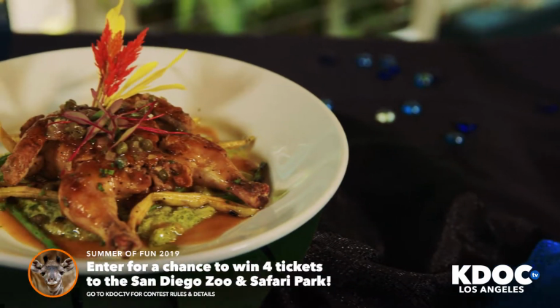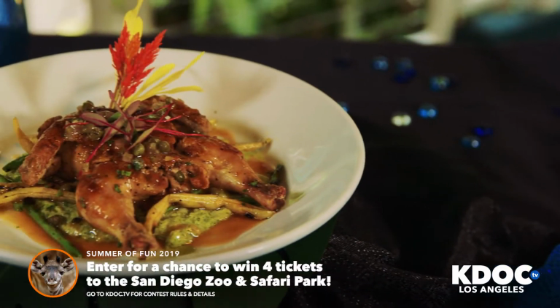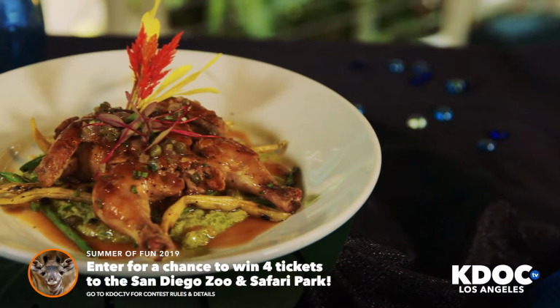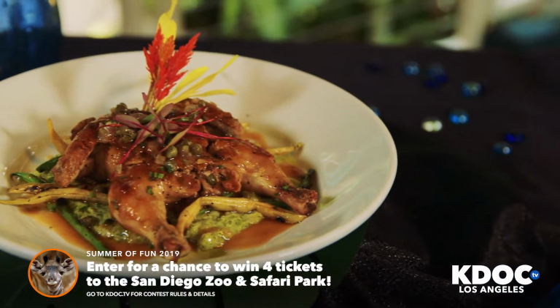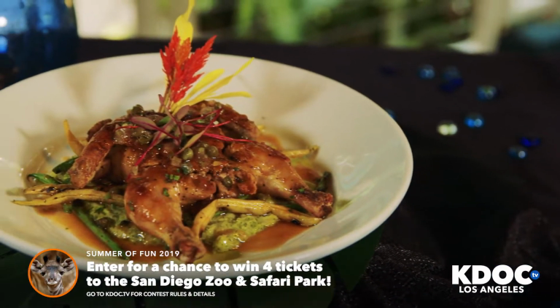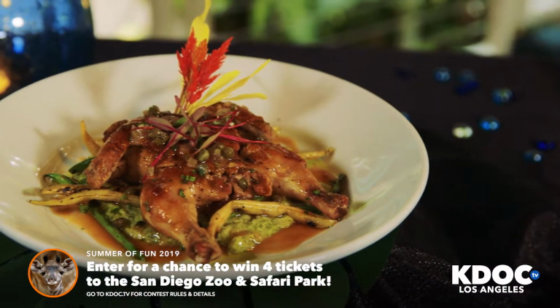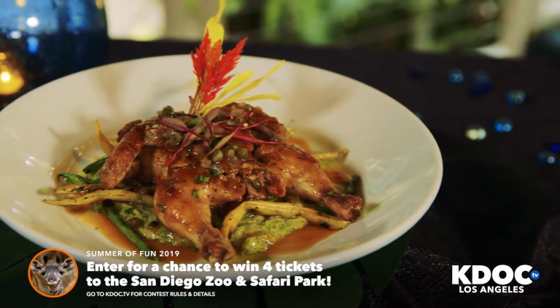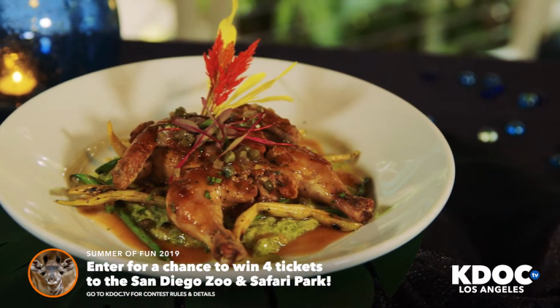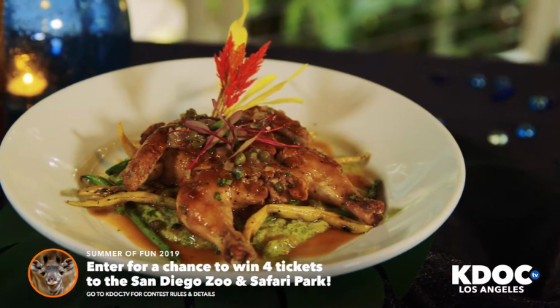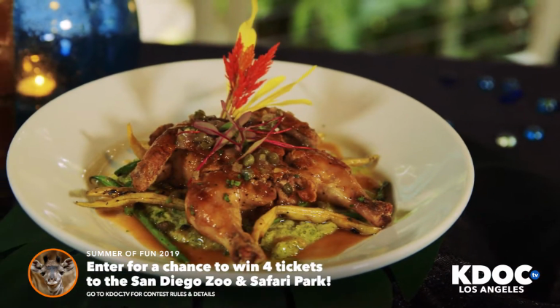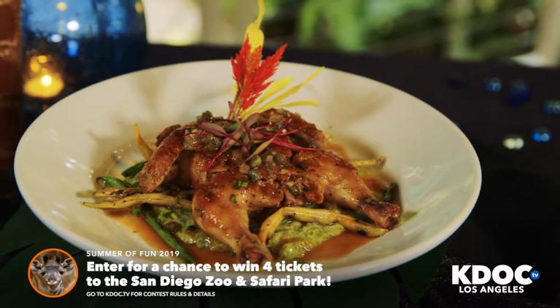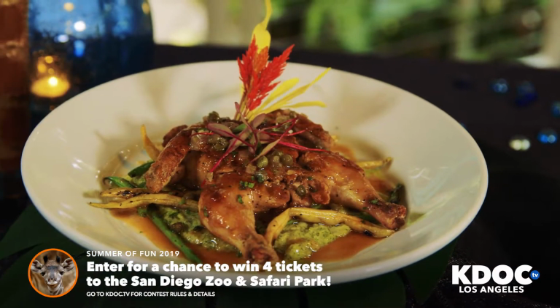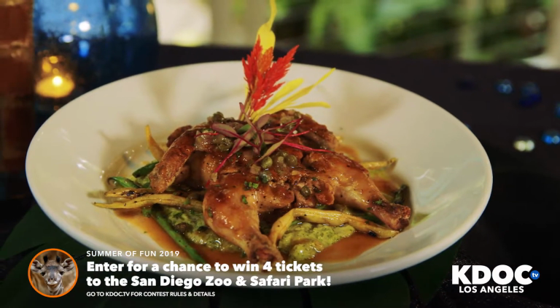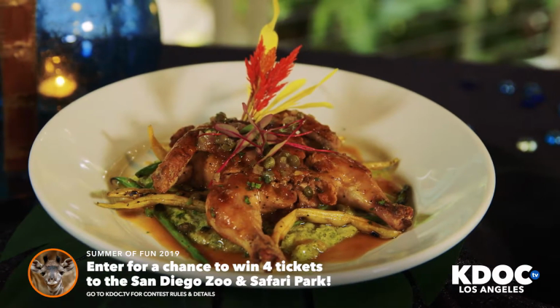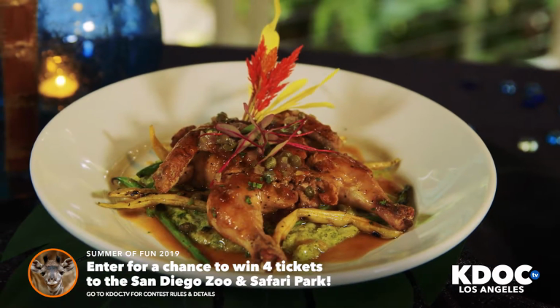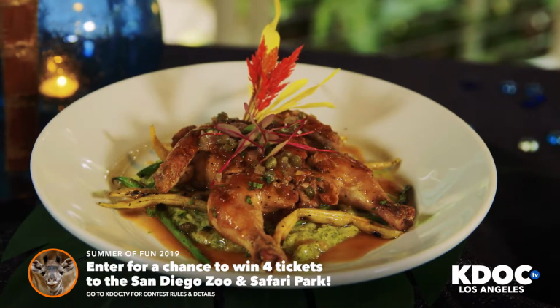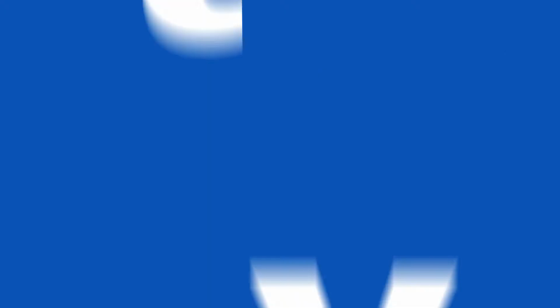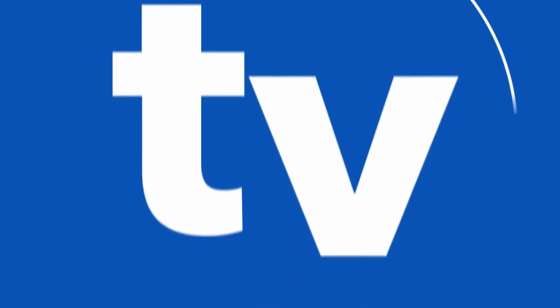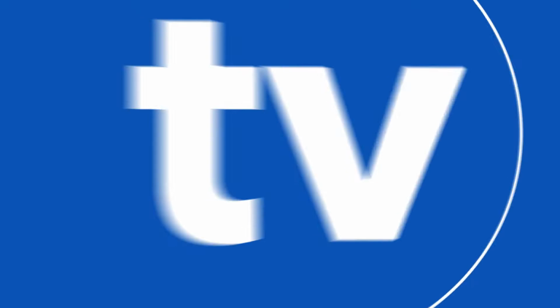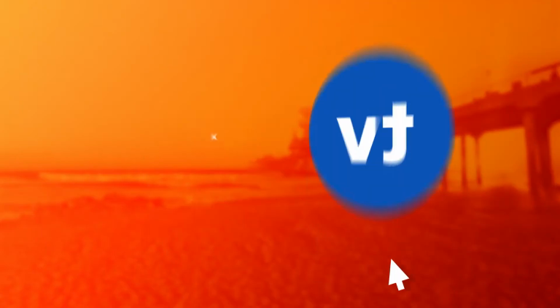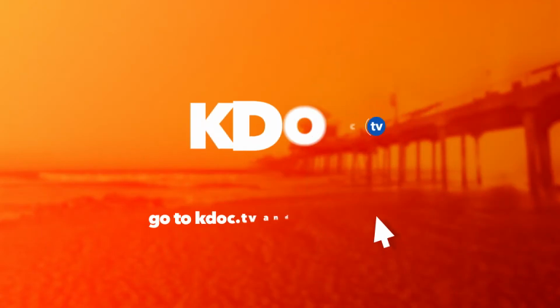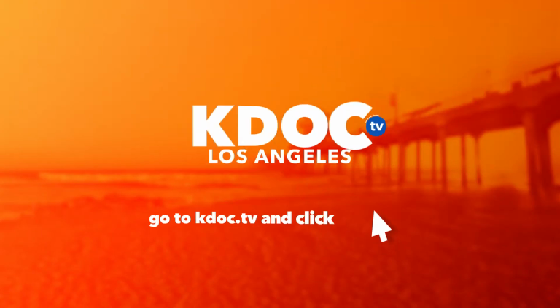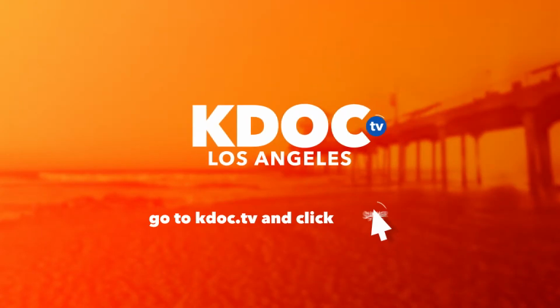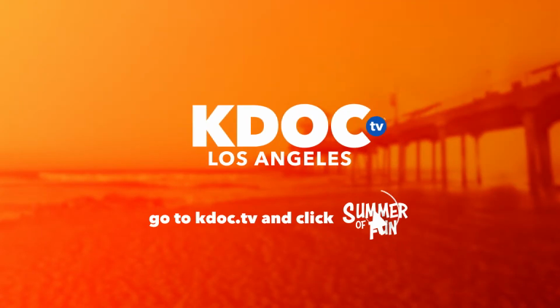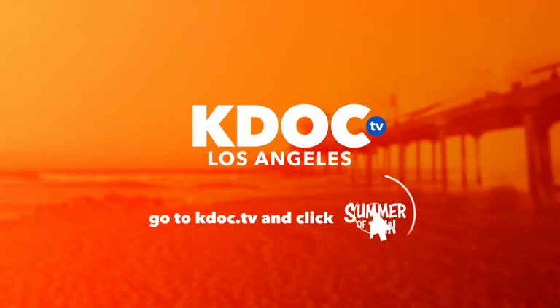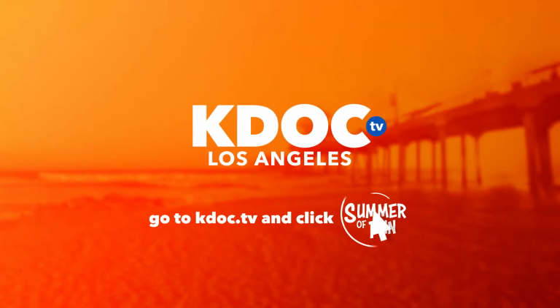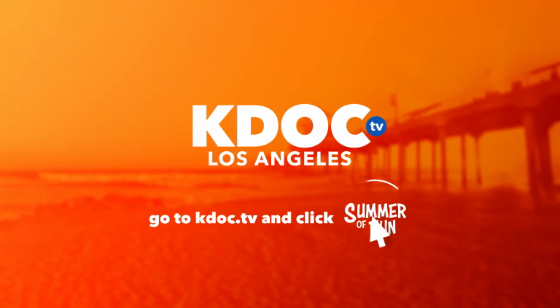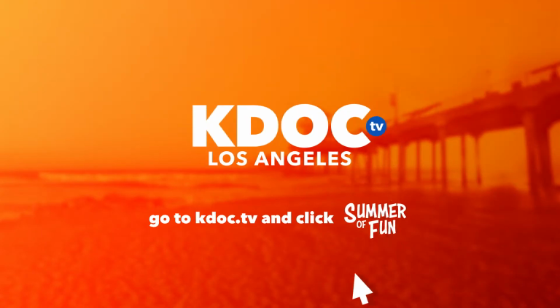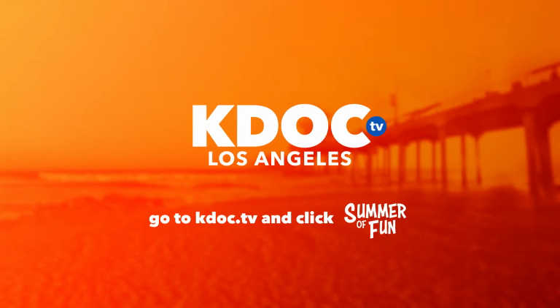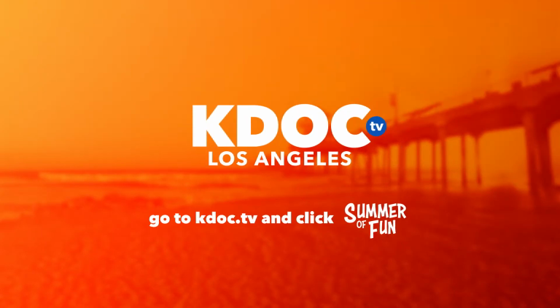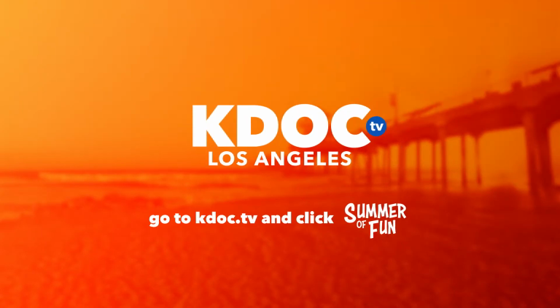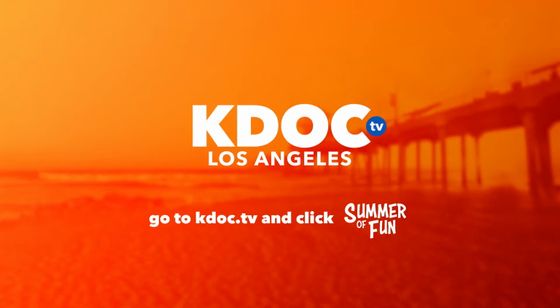Mmm, so delicious. And we're giving away tickets this summer, so log on to kdoc.tv and click Summer of Fun for your chance to win.